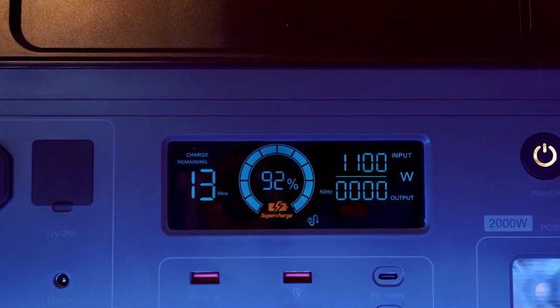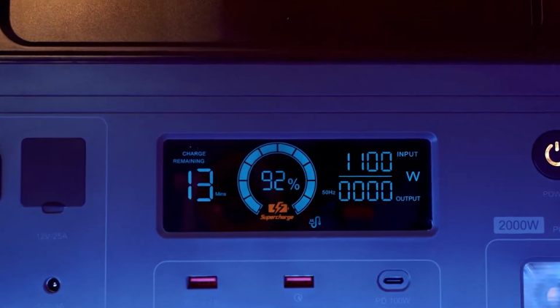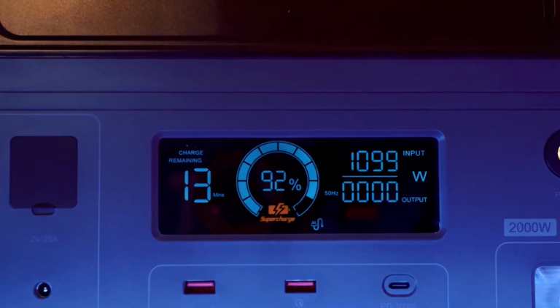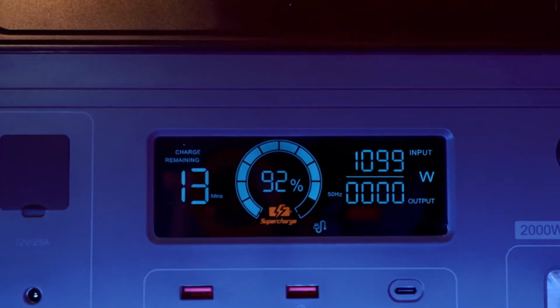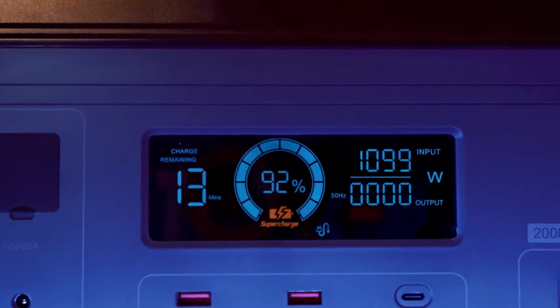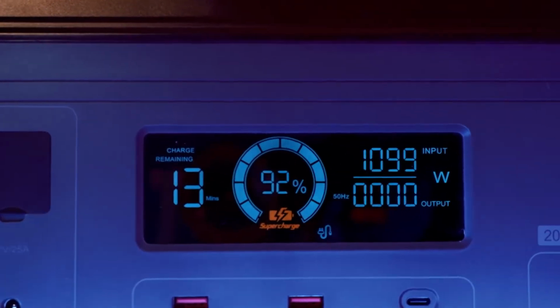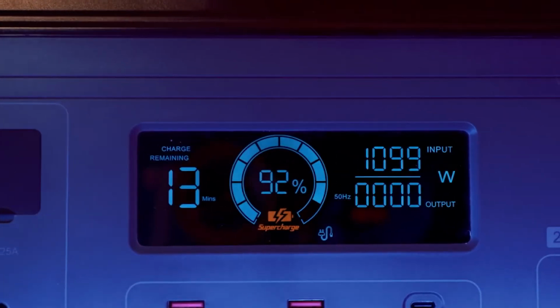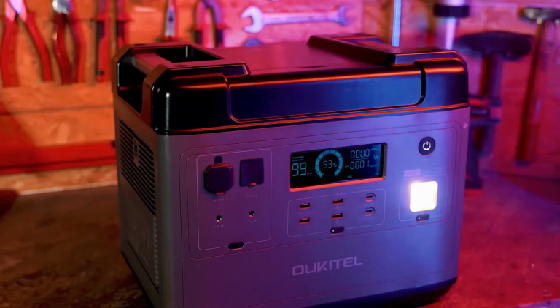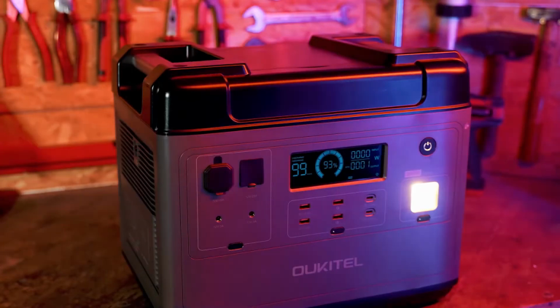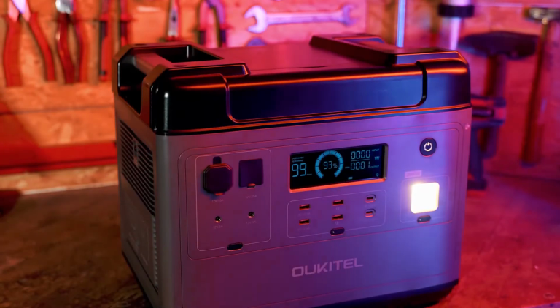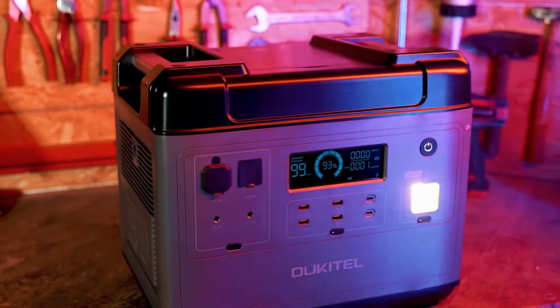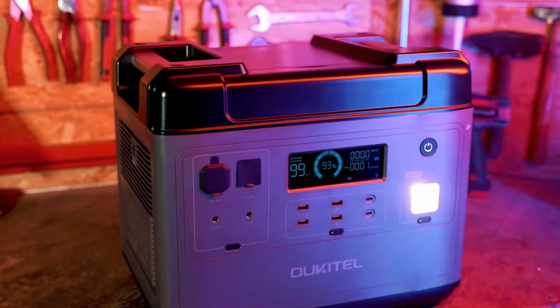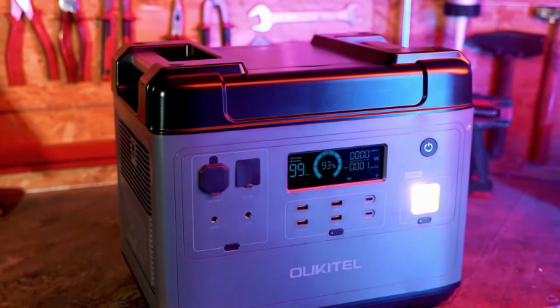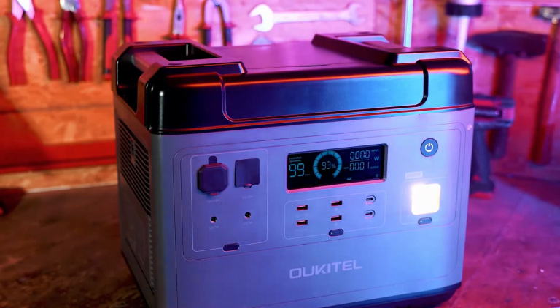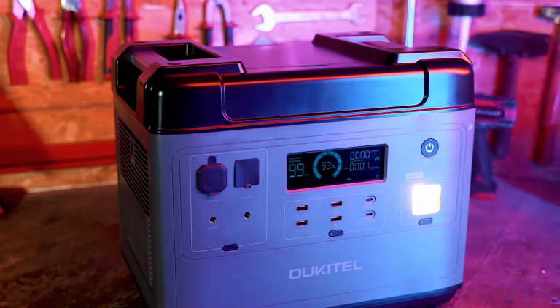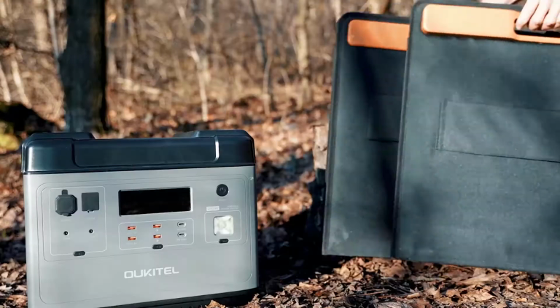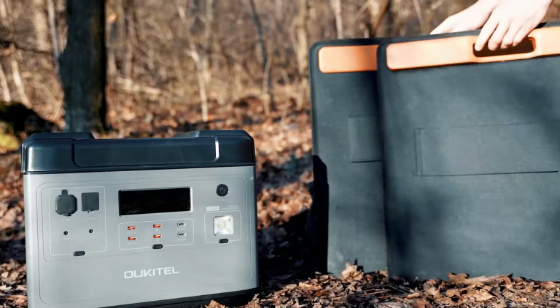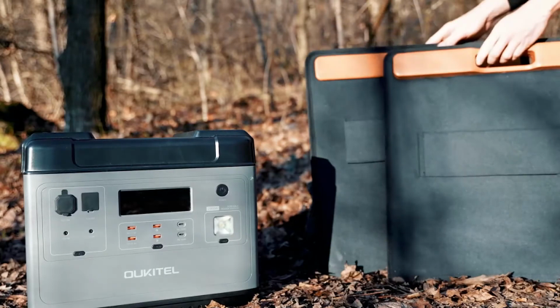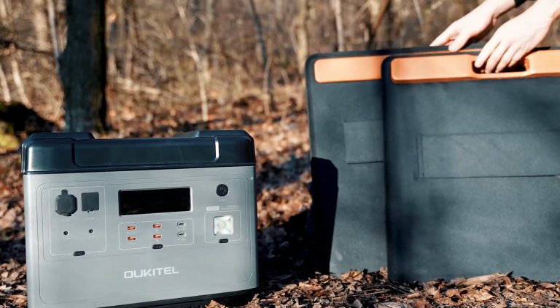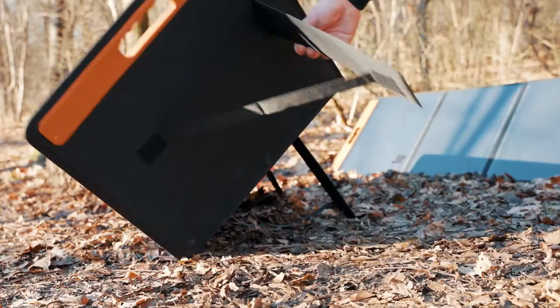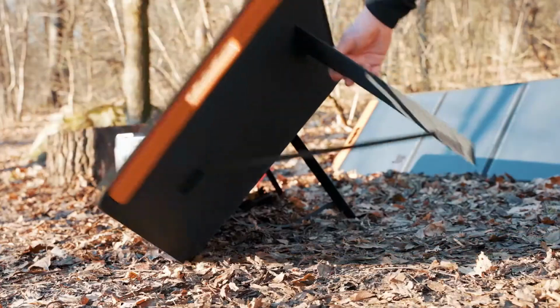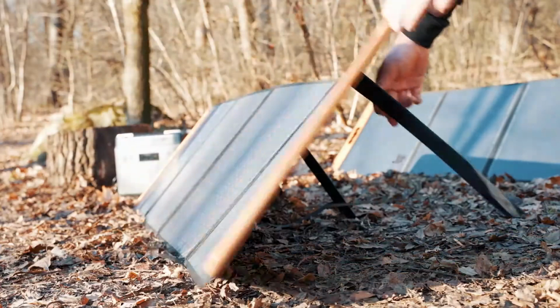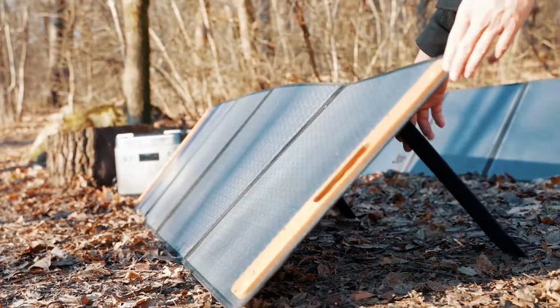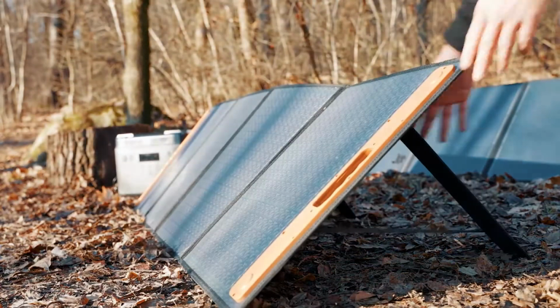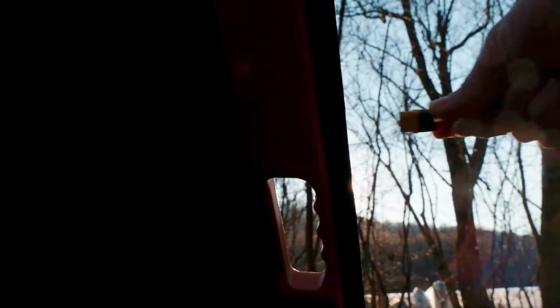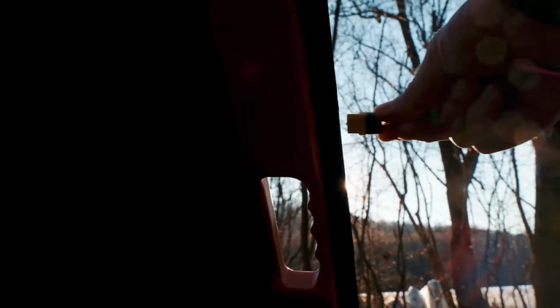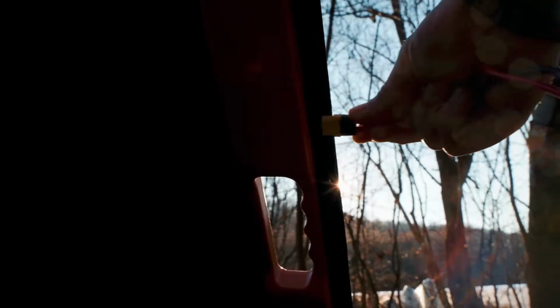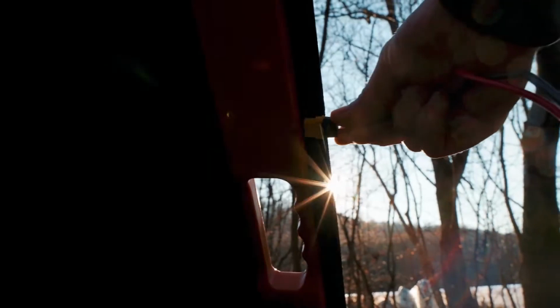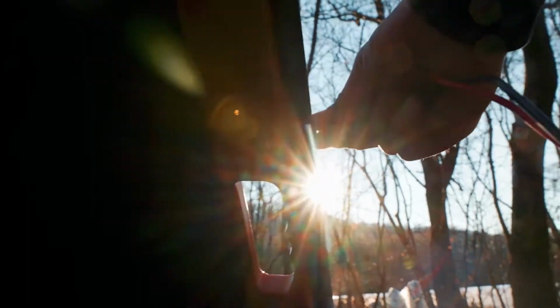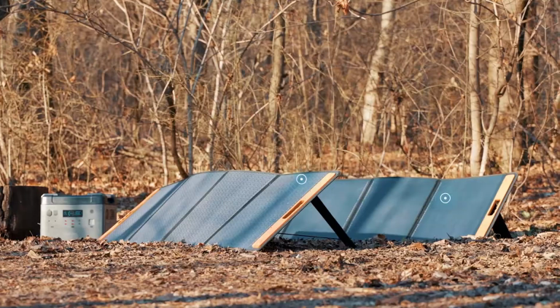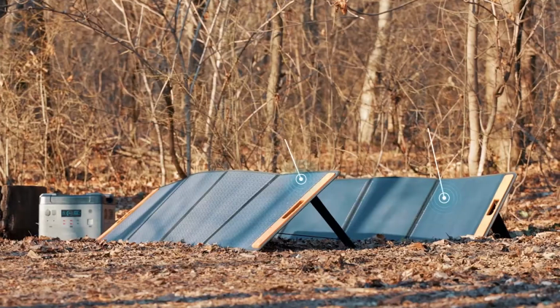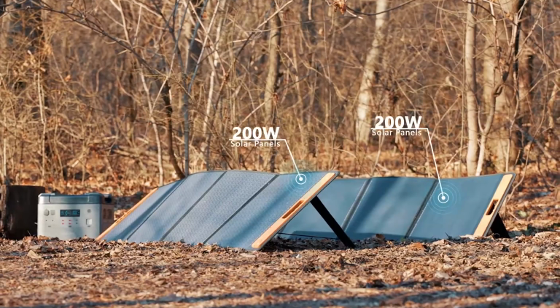You can simply recharge it by the home wall outlet, the car power port, power generator, or solar panels.